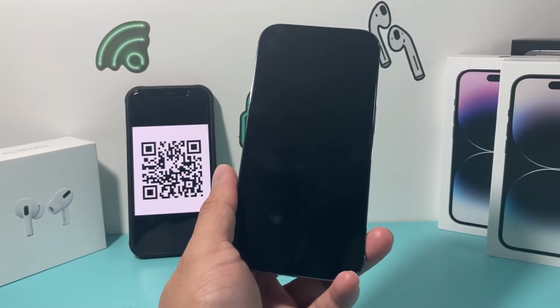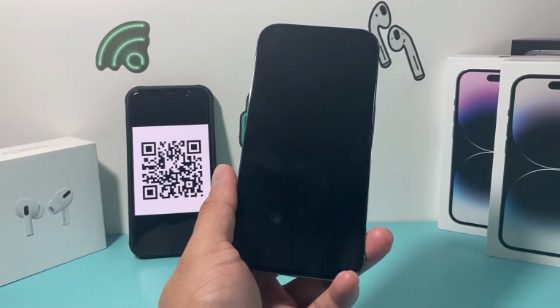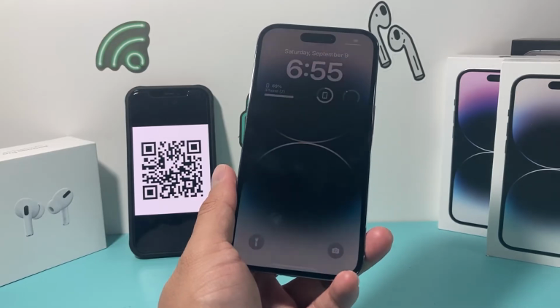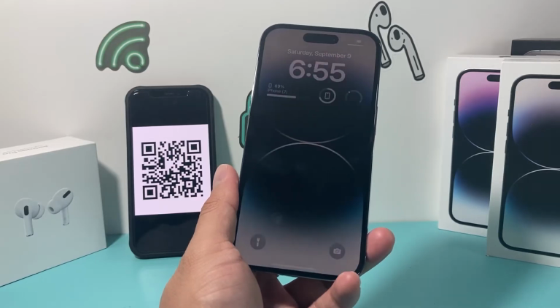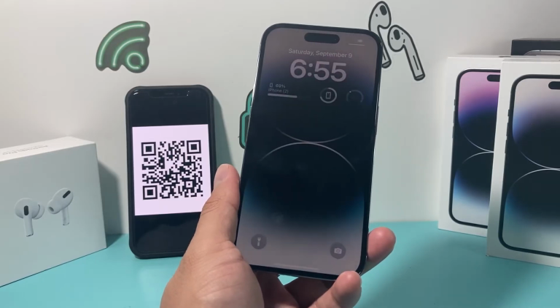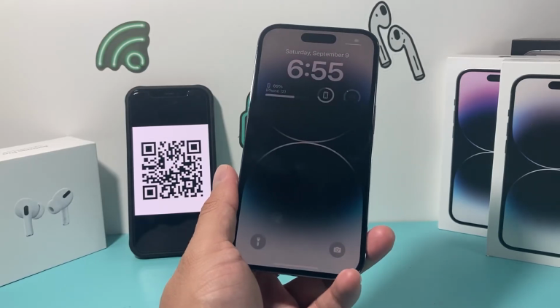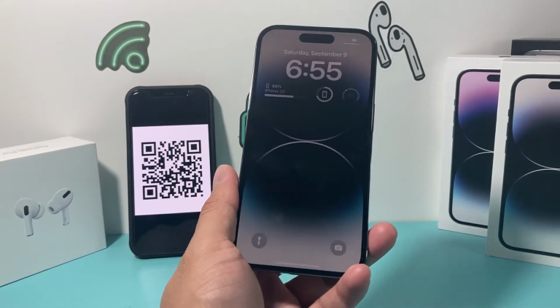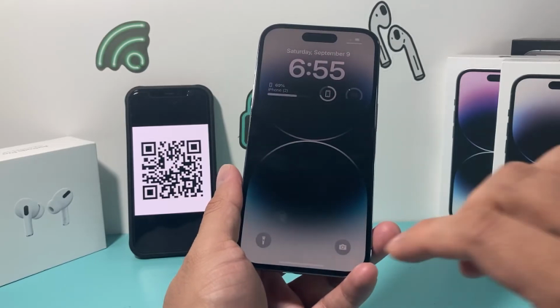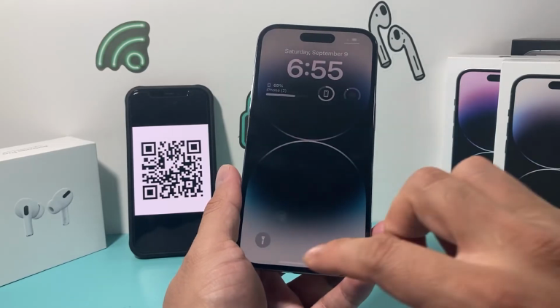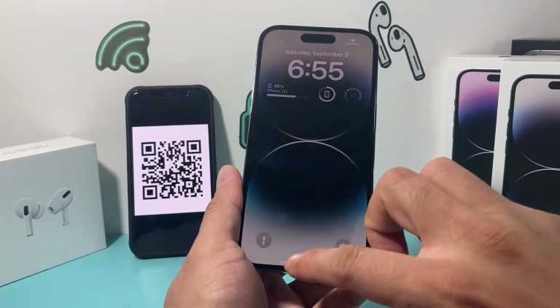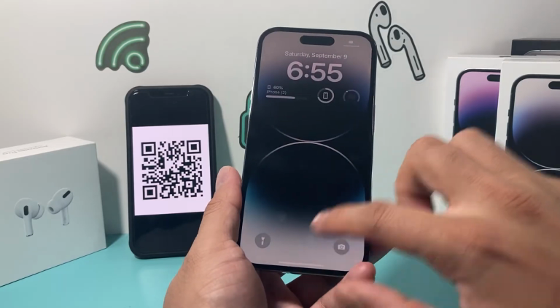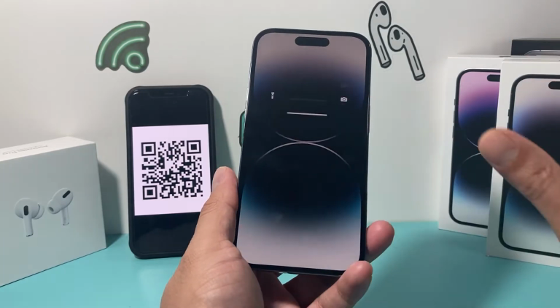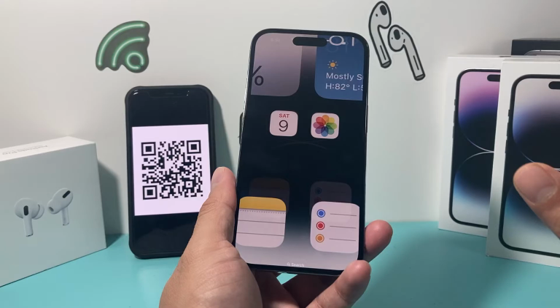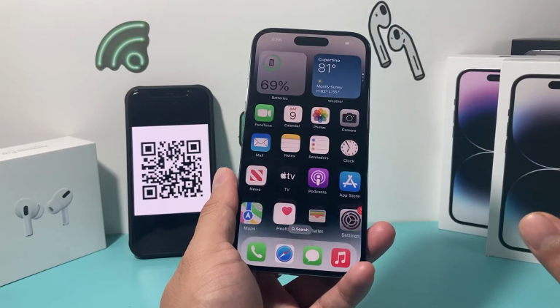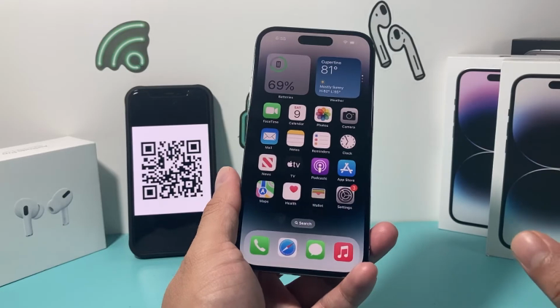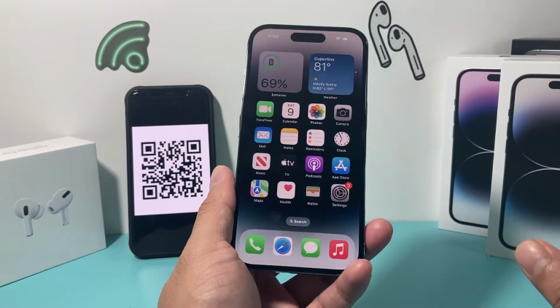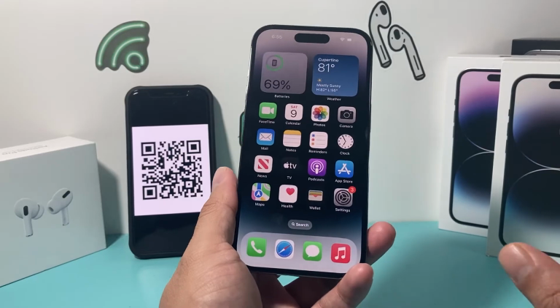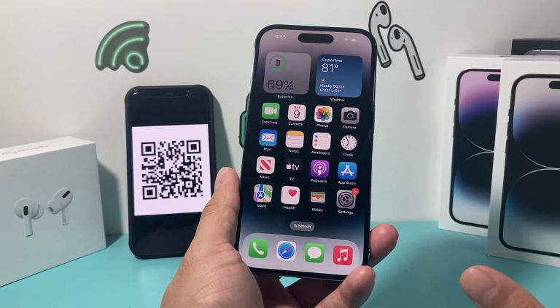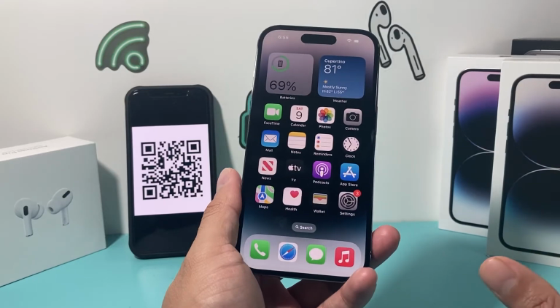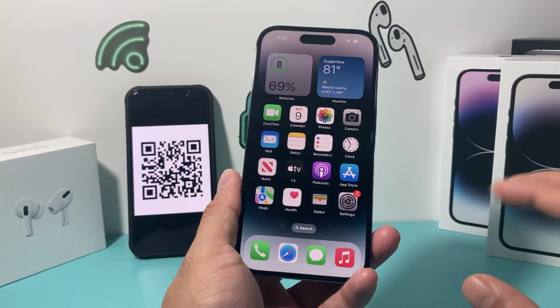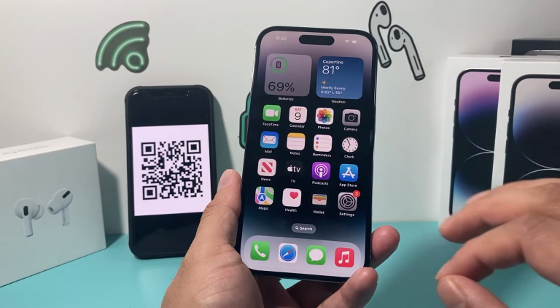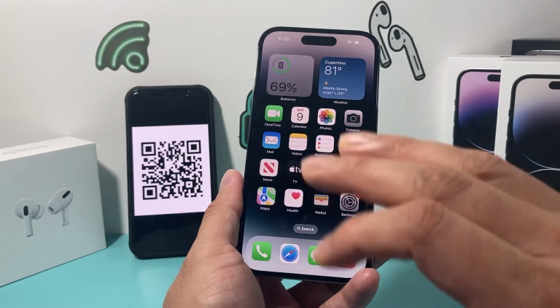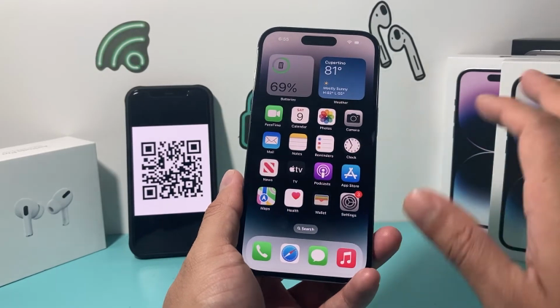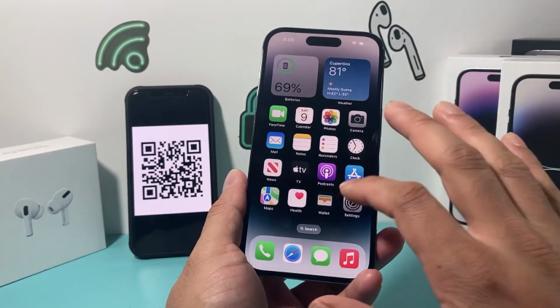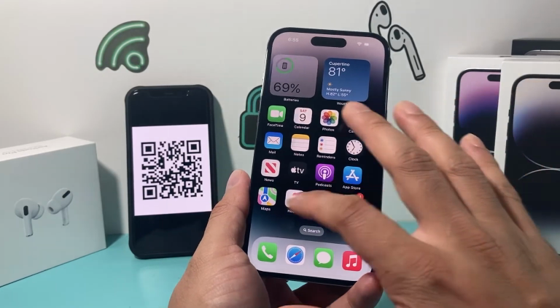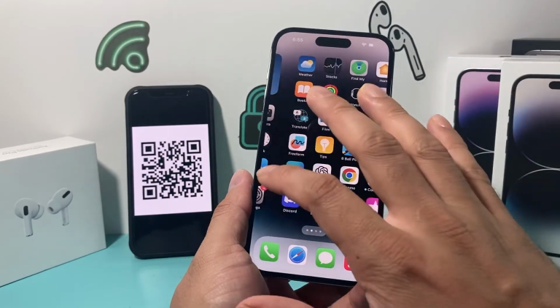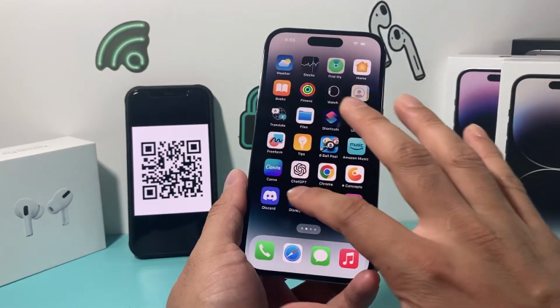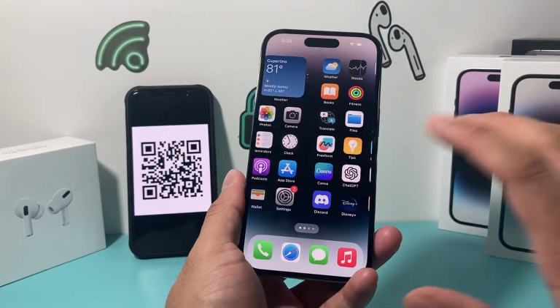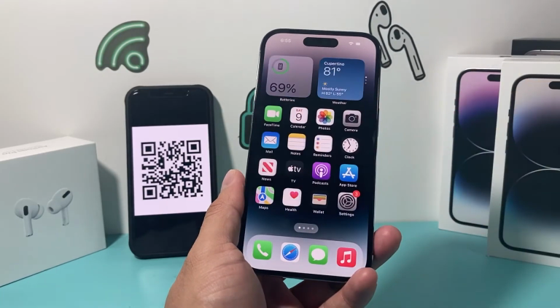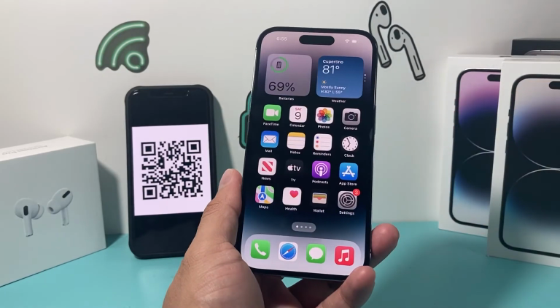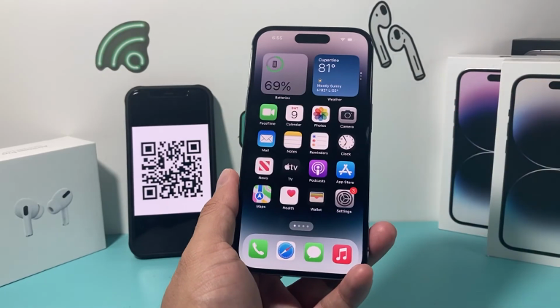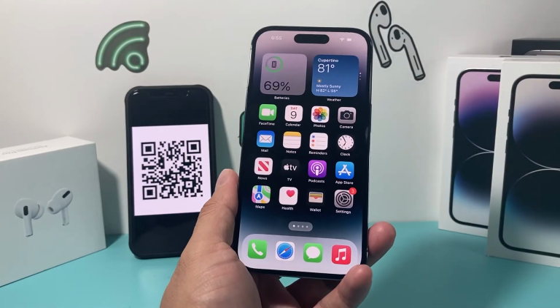This method will not delete any of your personal data. All of your photos, videos, and apps will all still be there, so you don't have to worry about it.